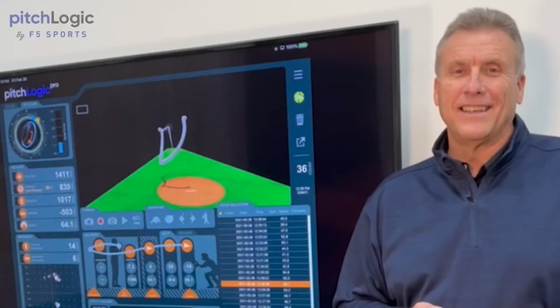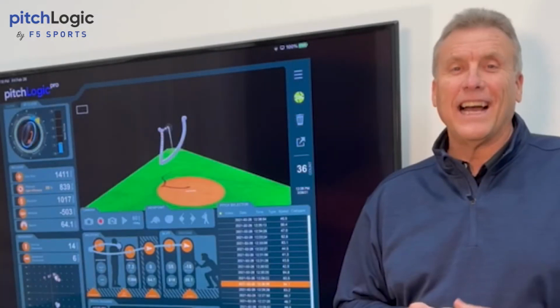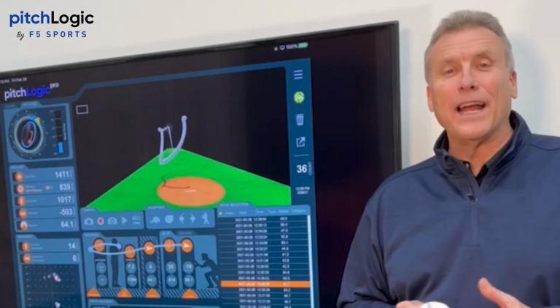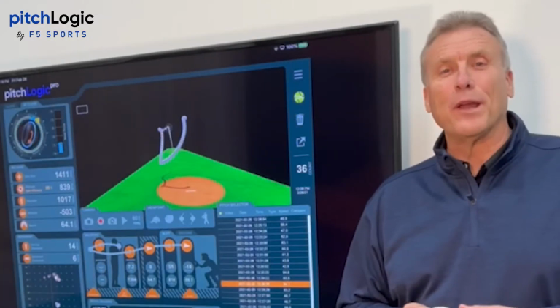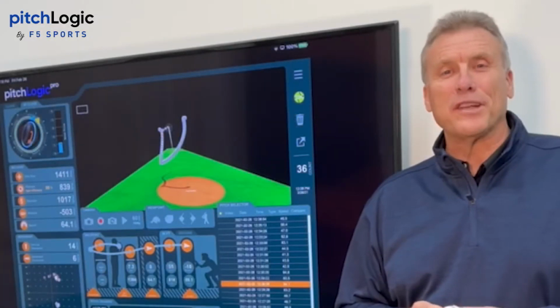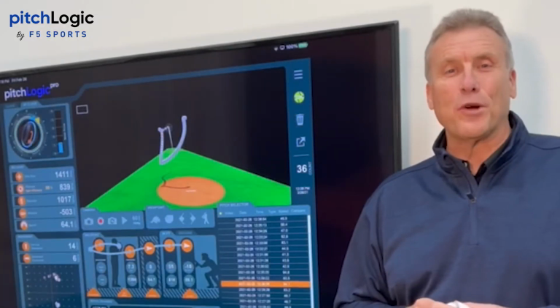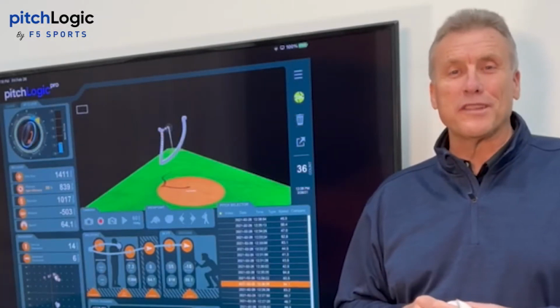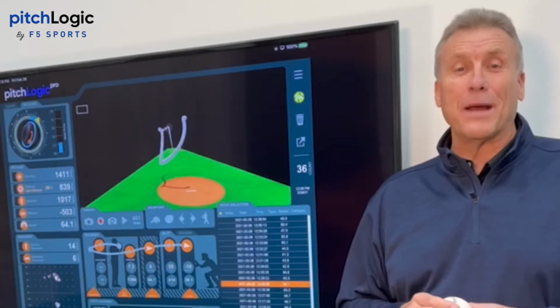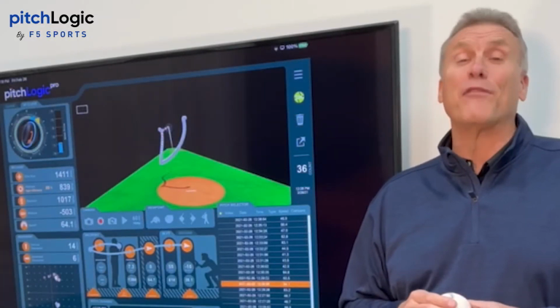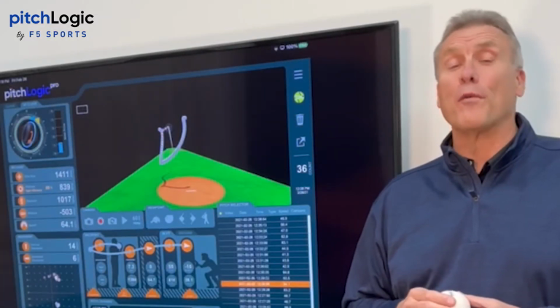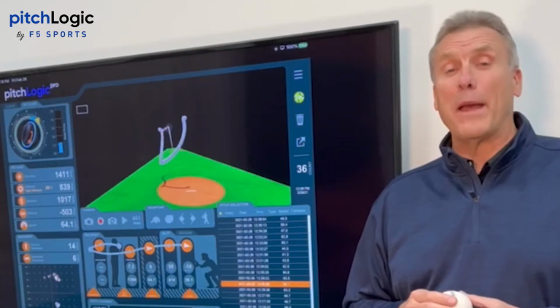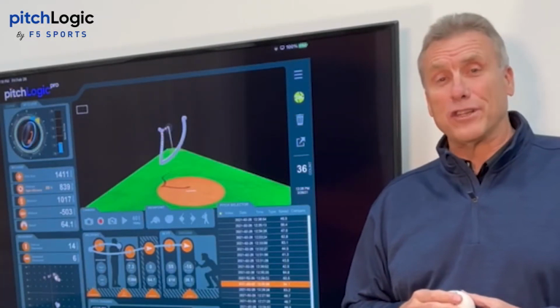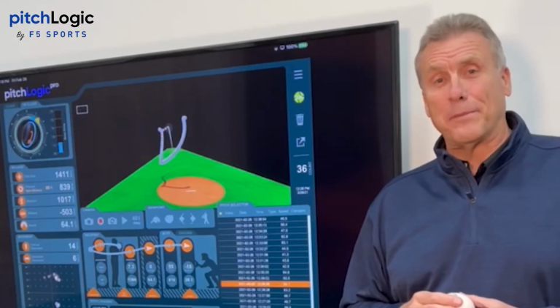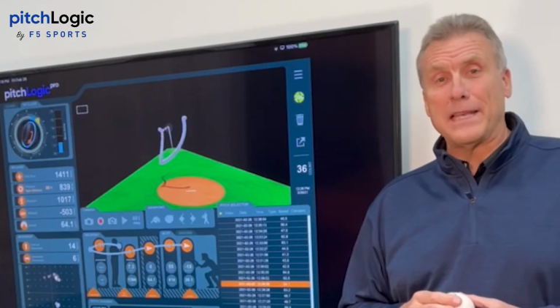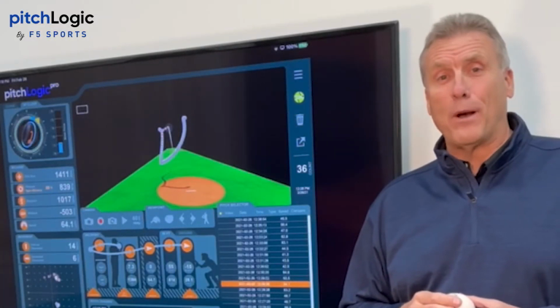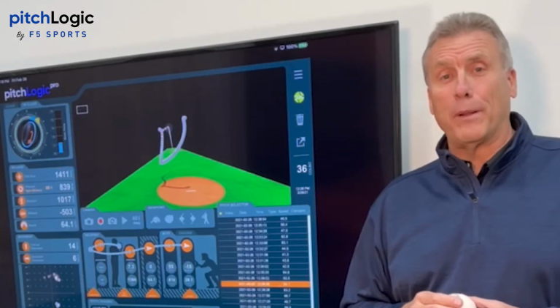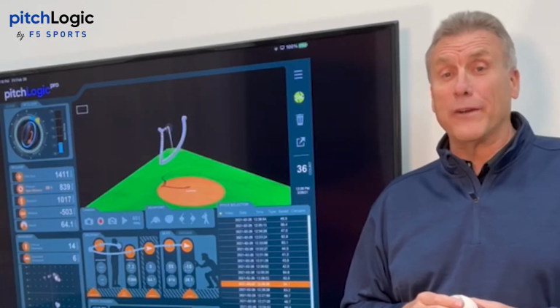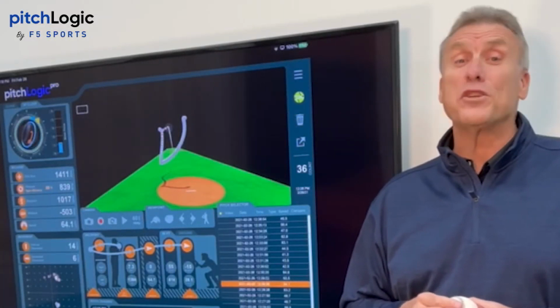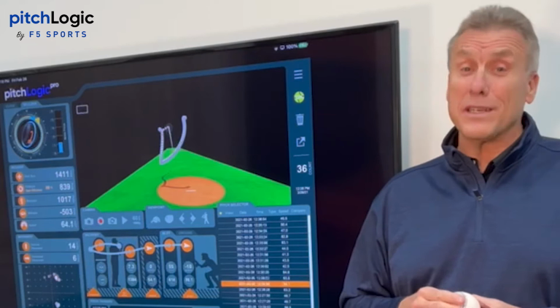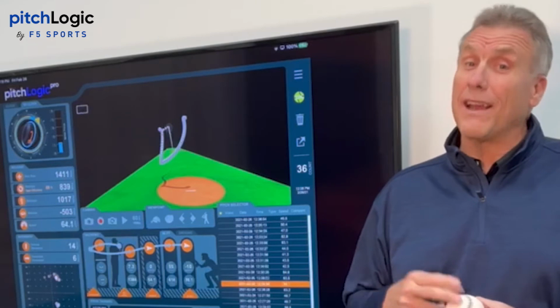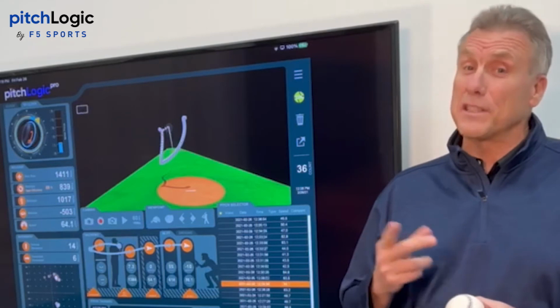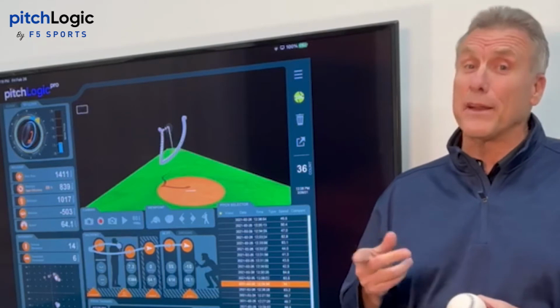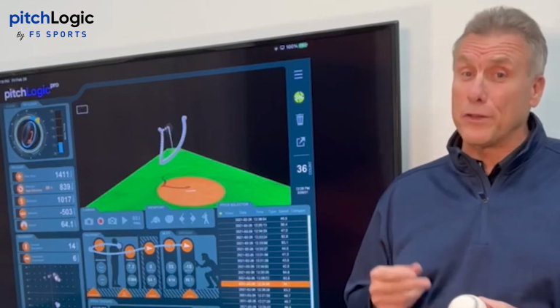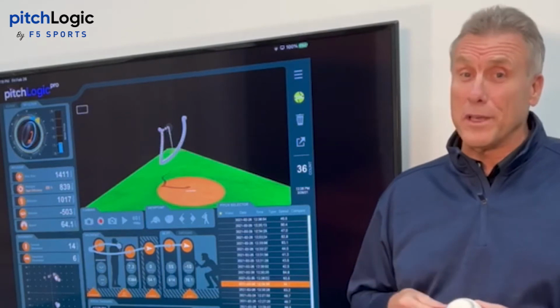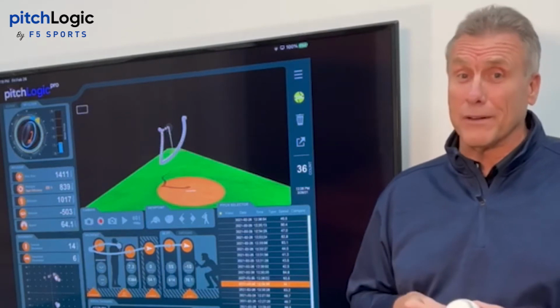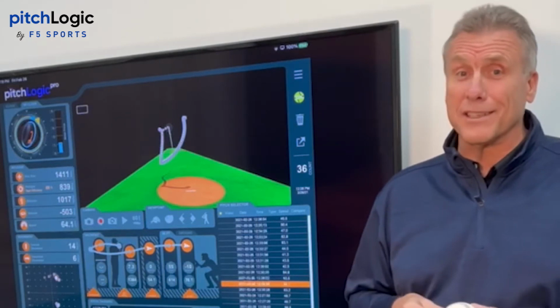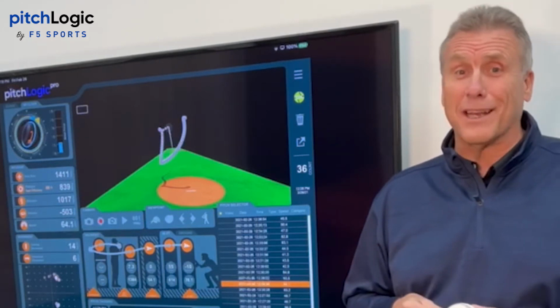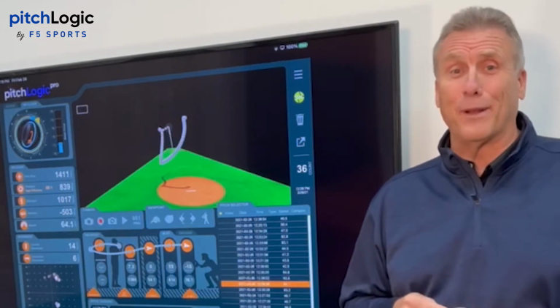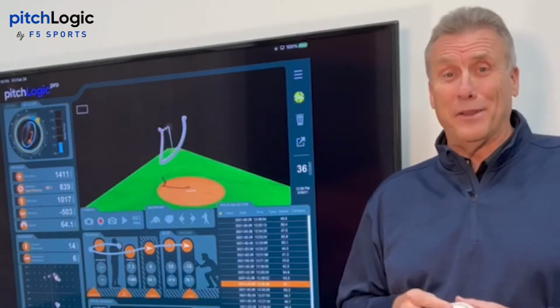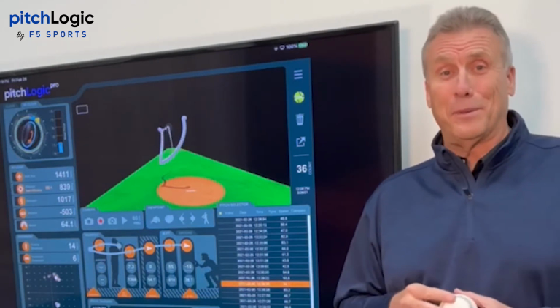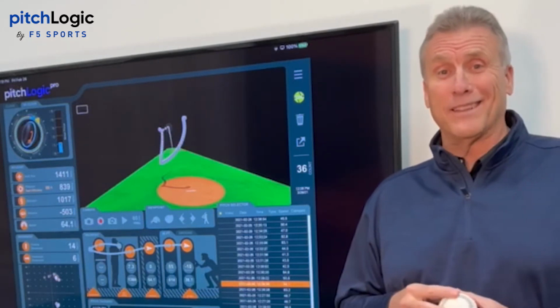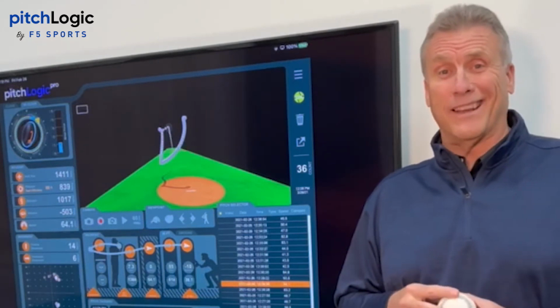Hi, I'm Larry Sorensen. I'm a former Major League Baseball player, and as you can tell, it's been a few years since I played in the big leagues.